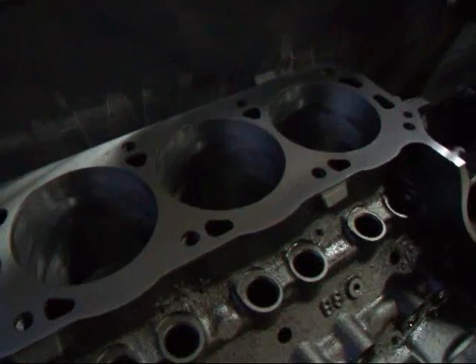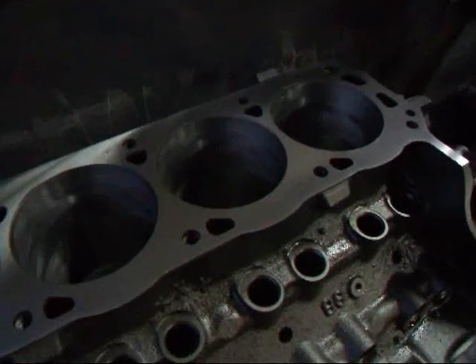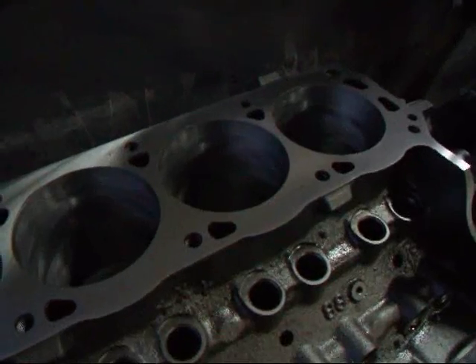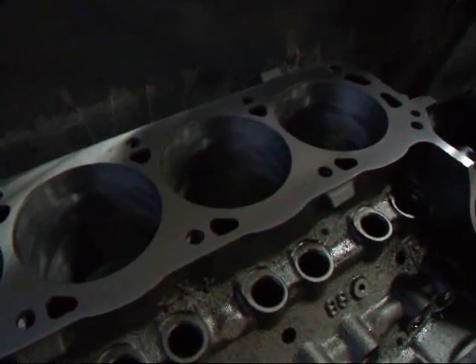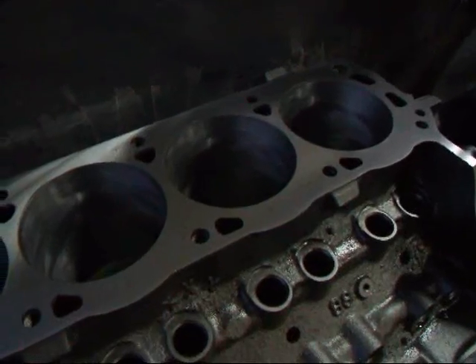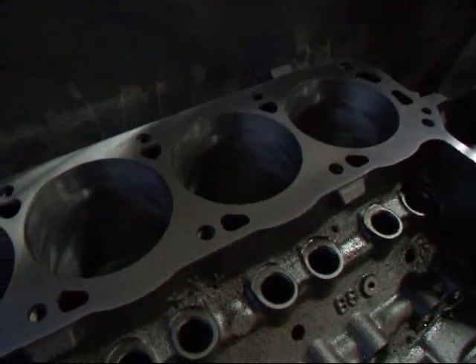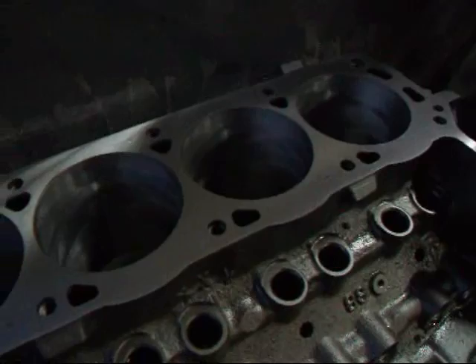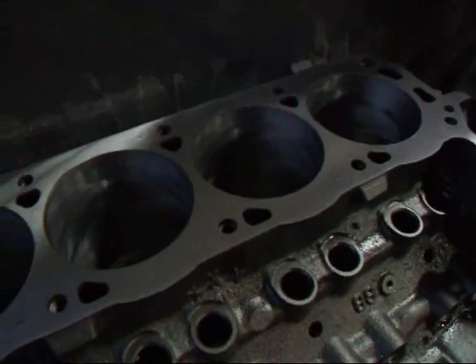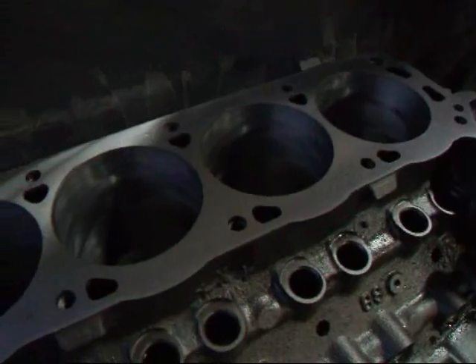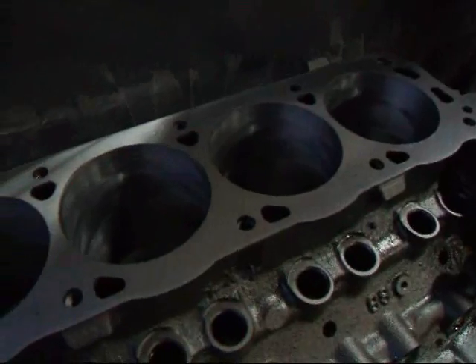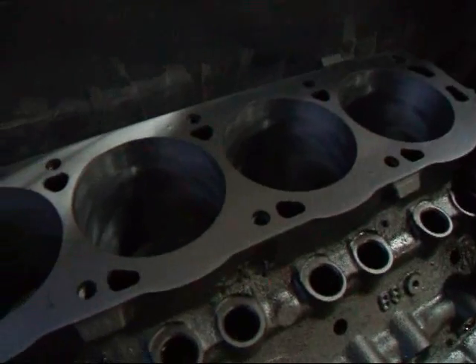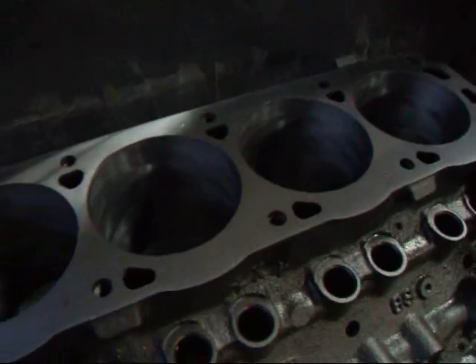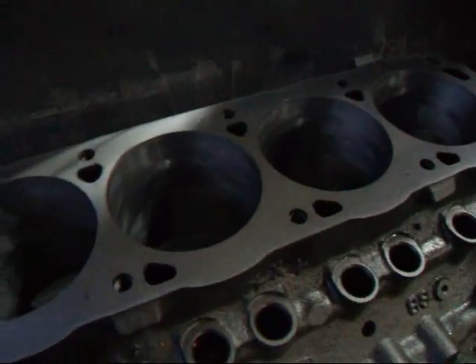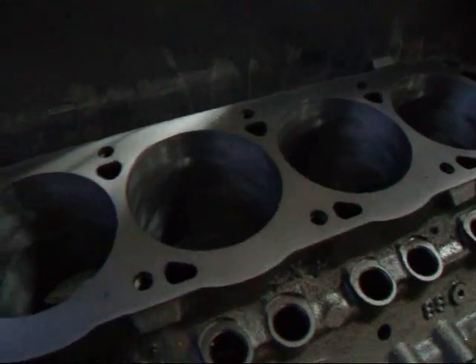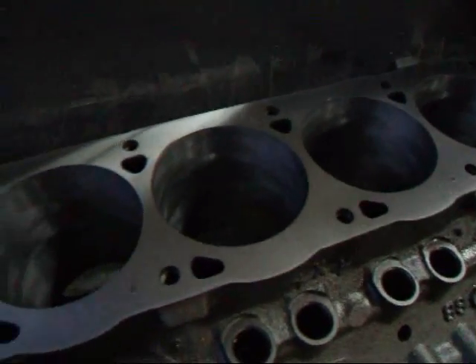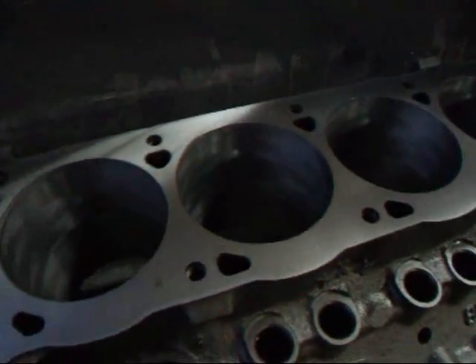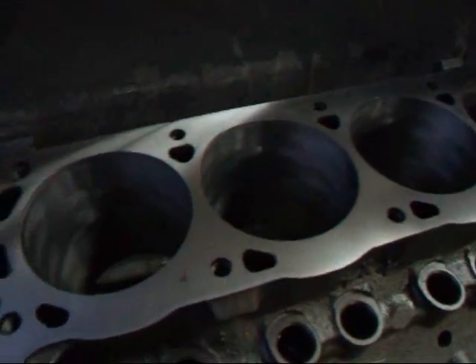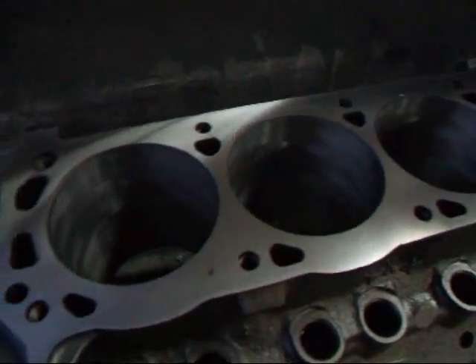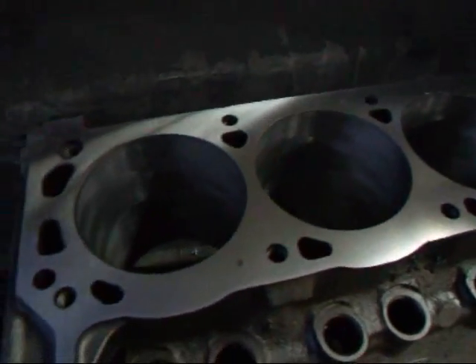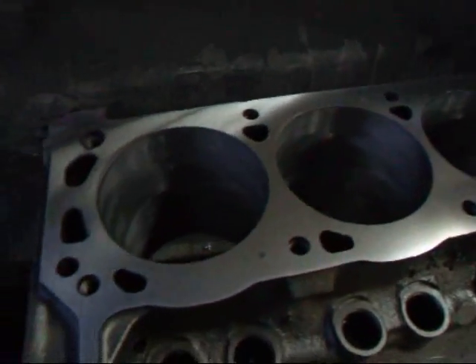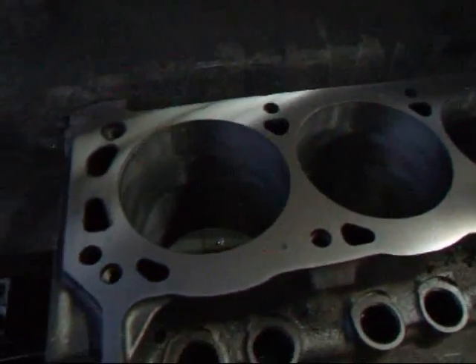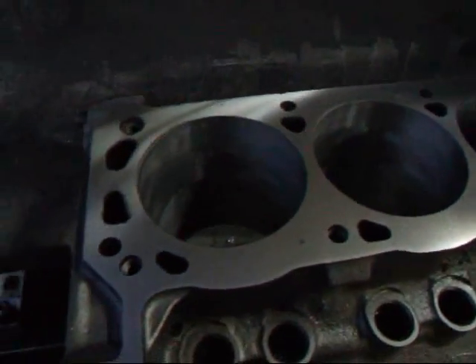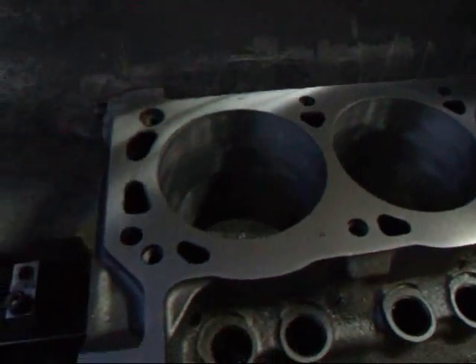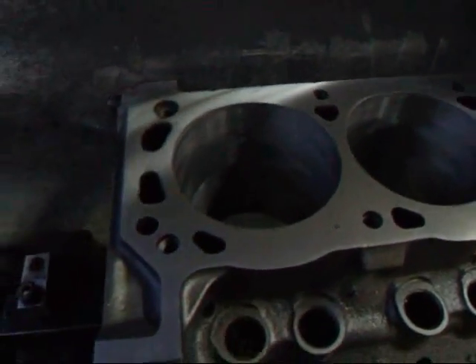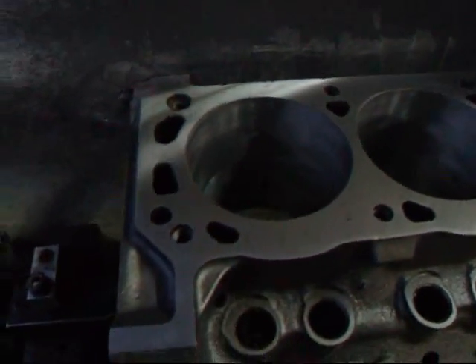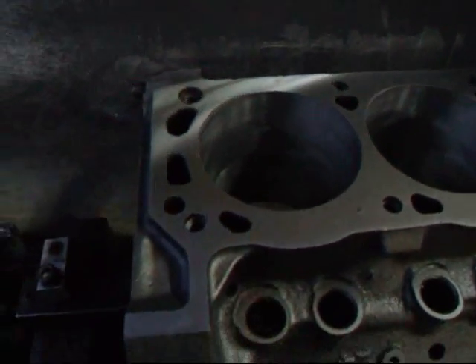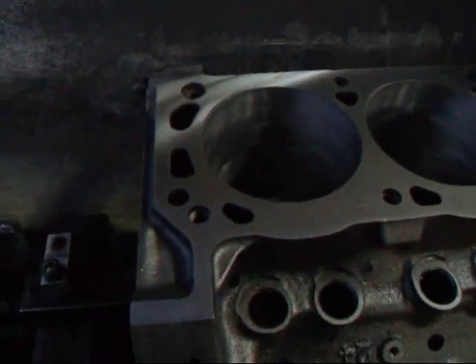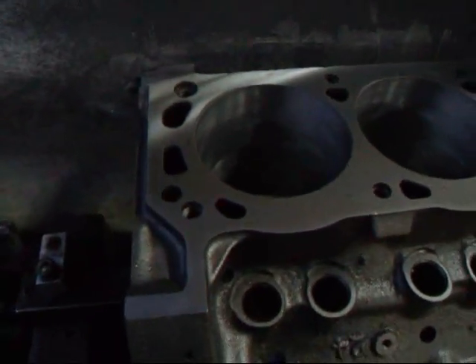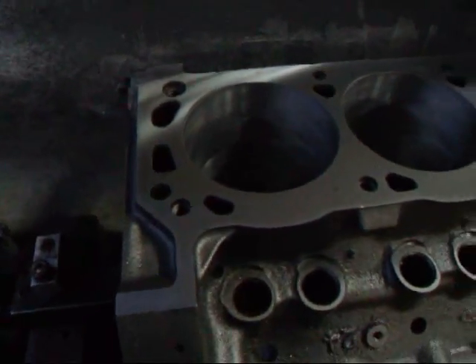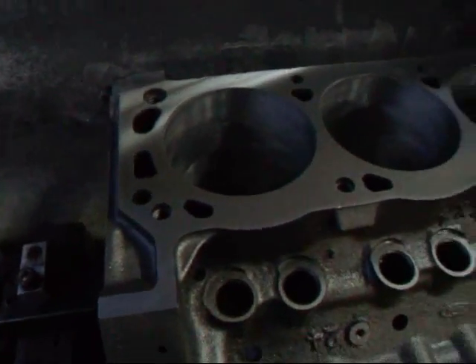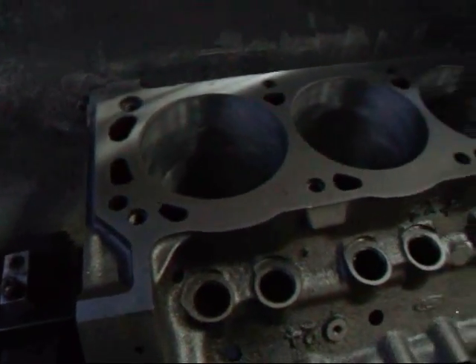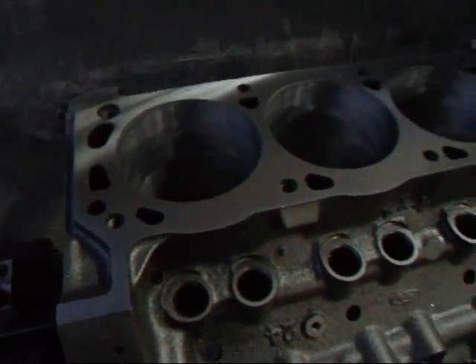As you can see, this is what the deck should look like — all nice and flat. Now we're just going to do the other side.